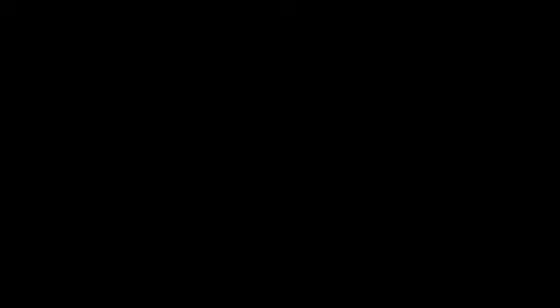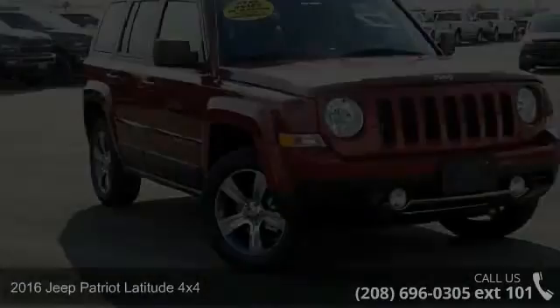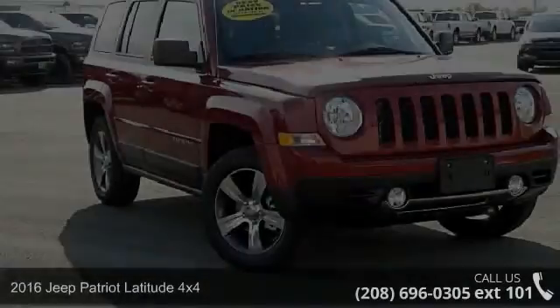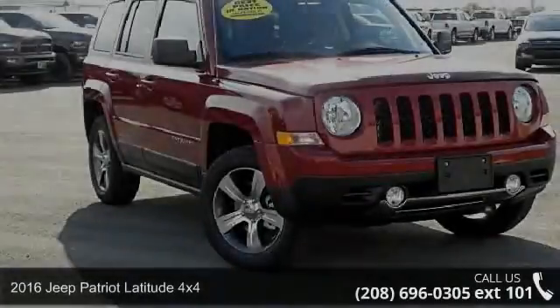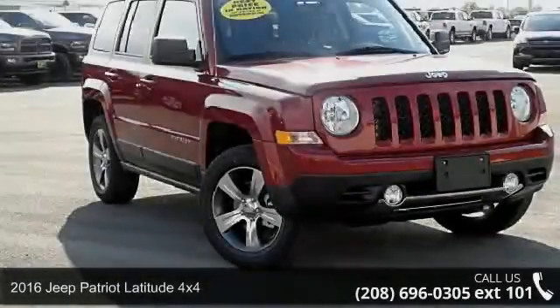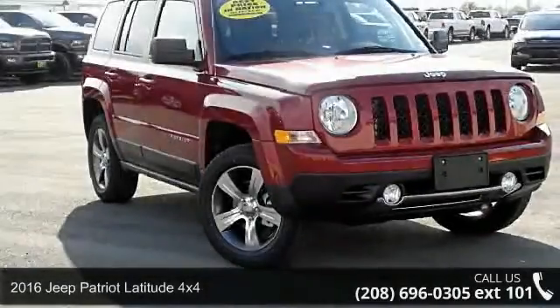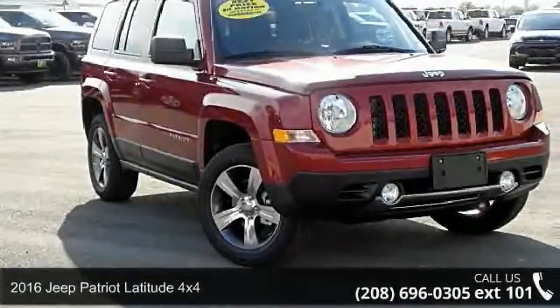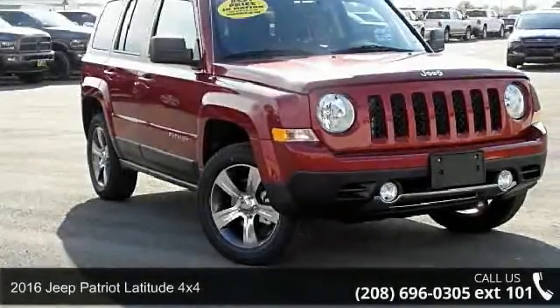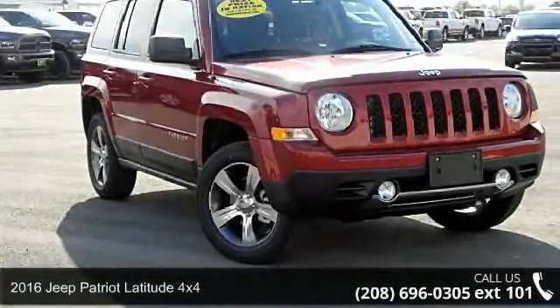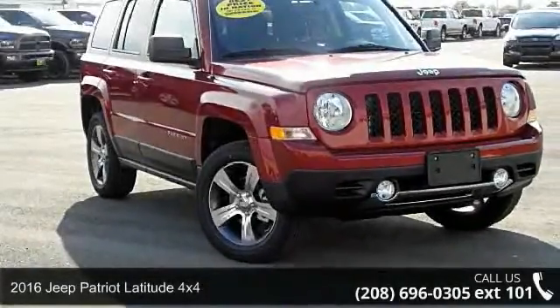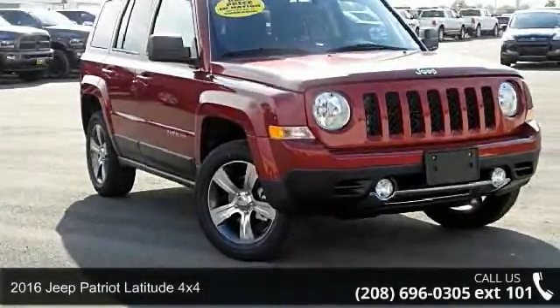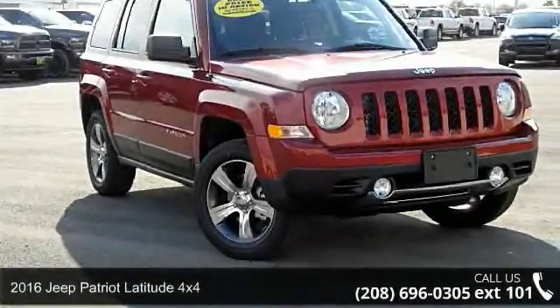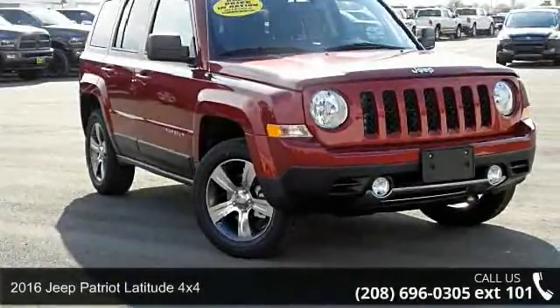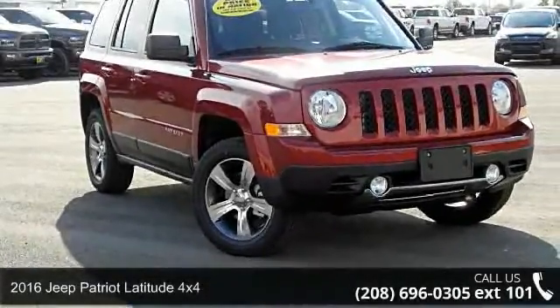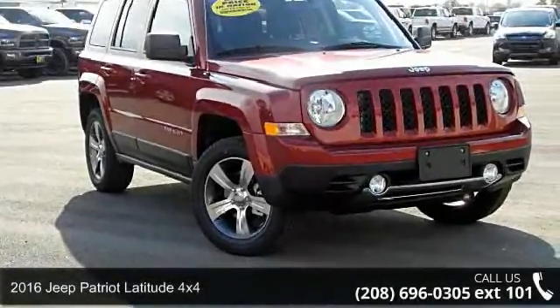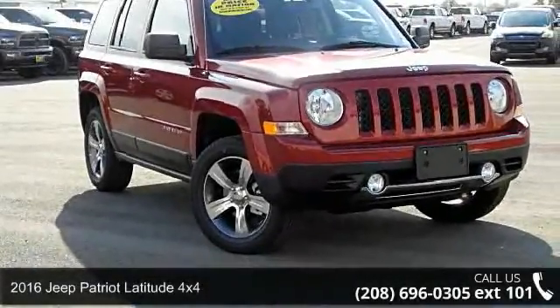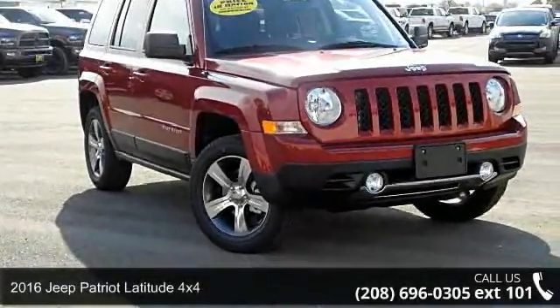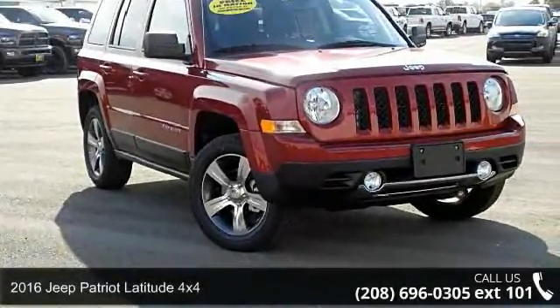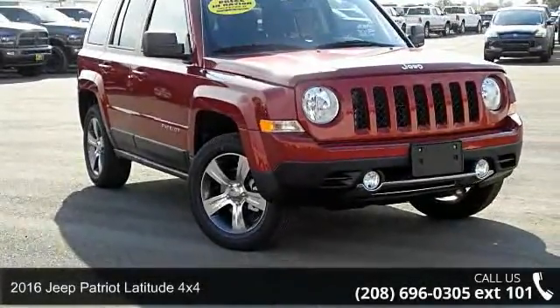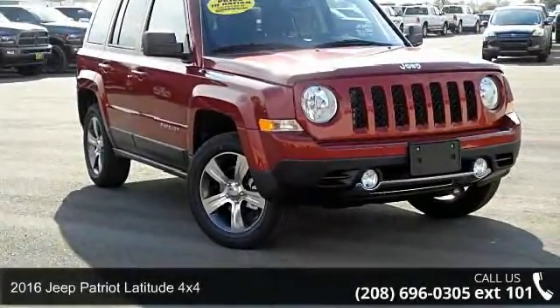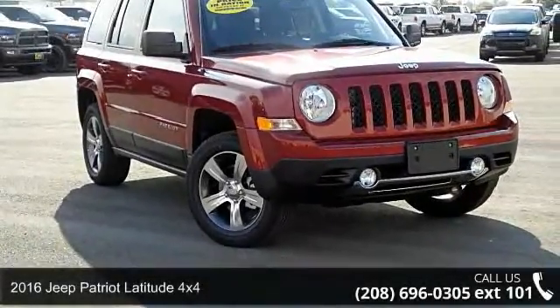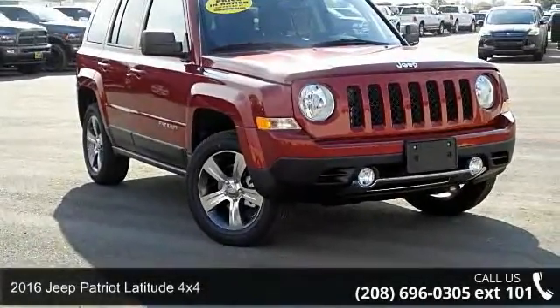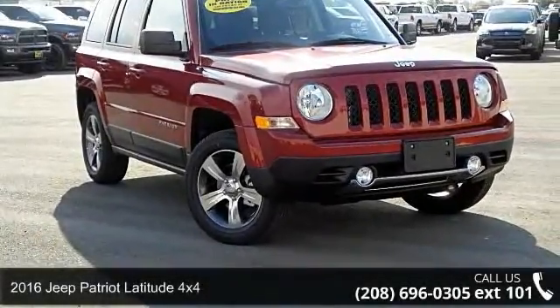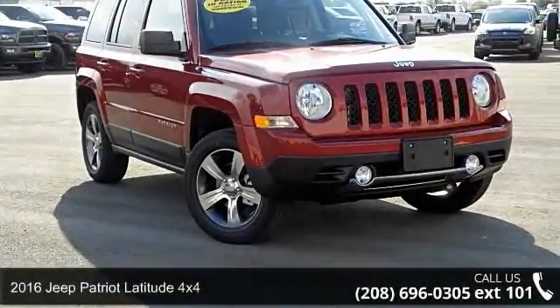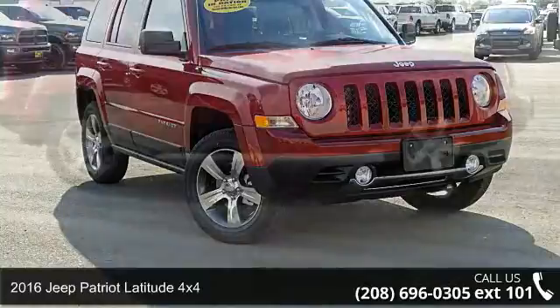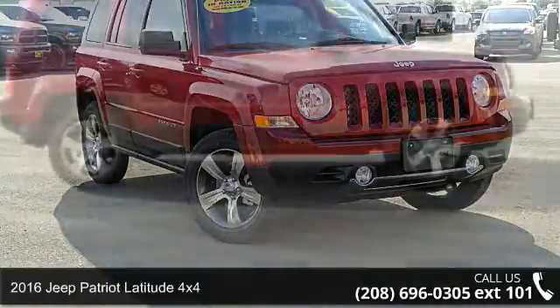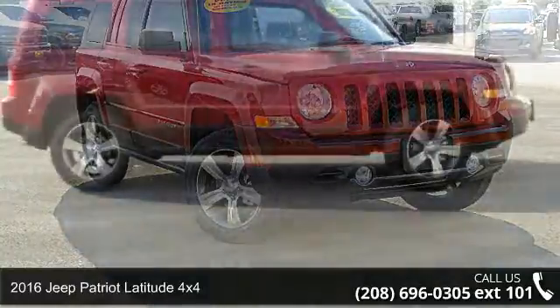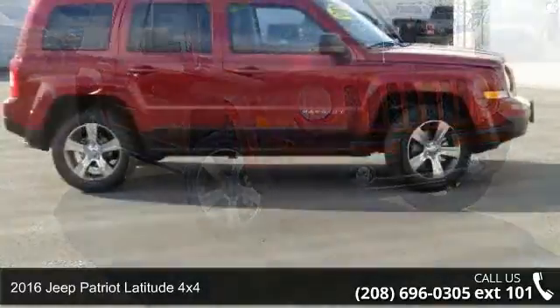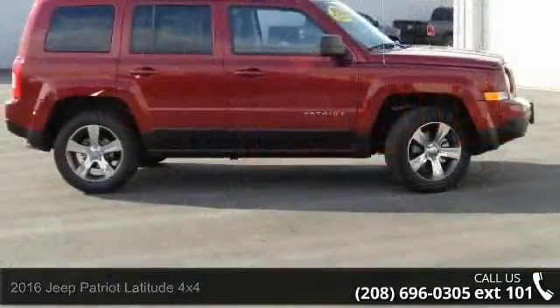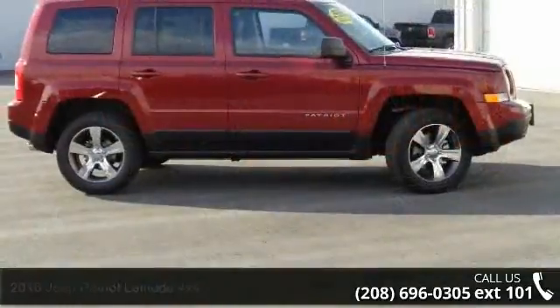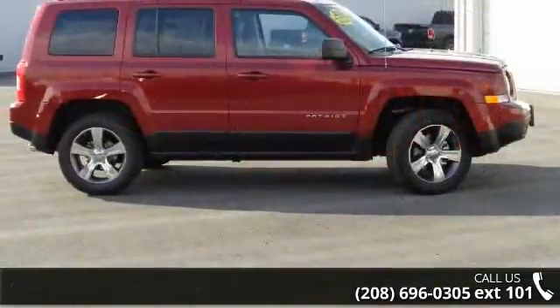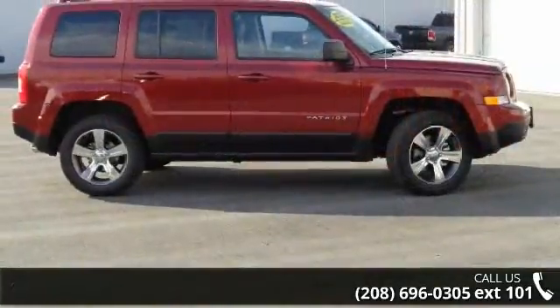Check out this 2016 Jeep Patriot. If you are looking for a first-rate auto, this one could be yours today.